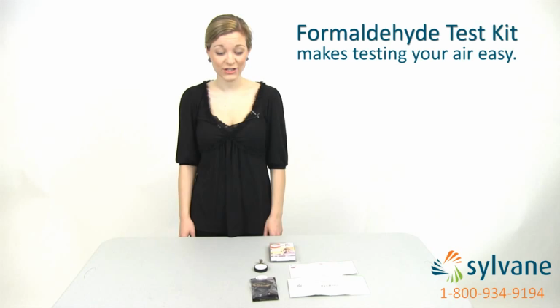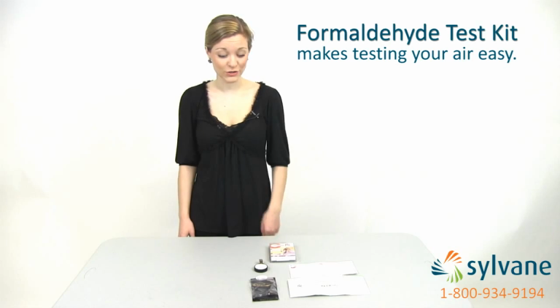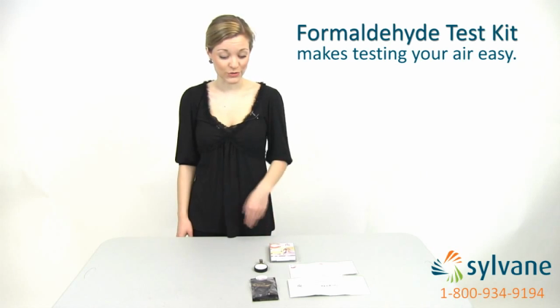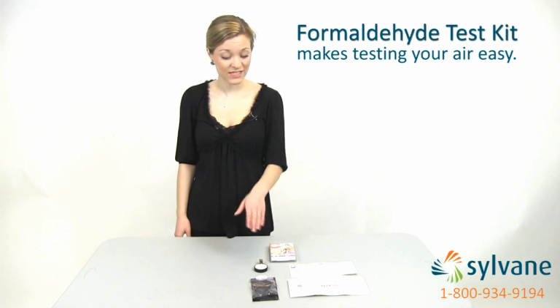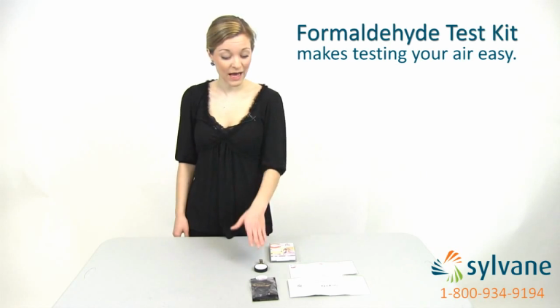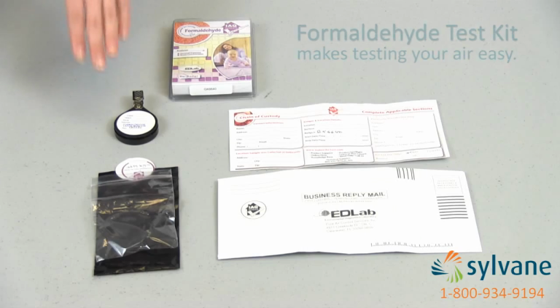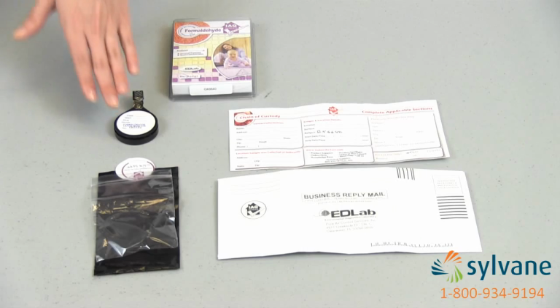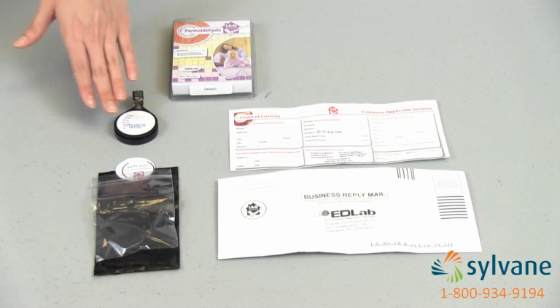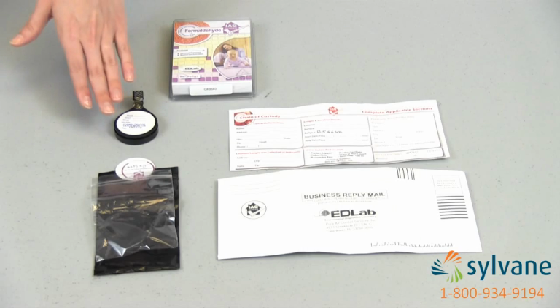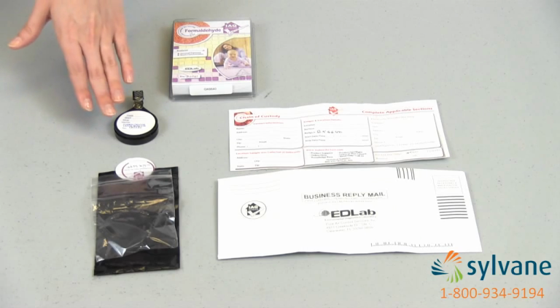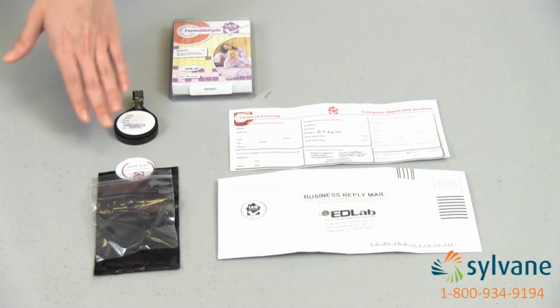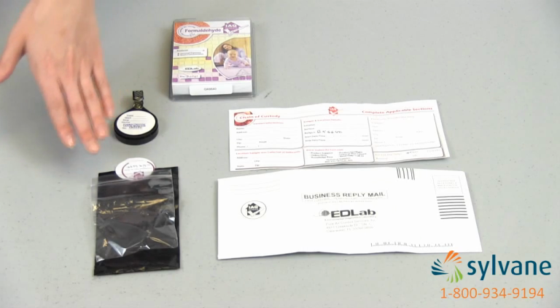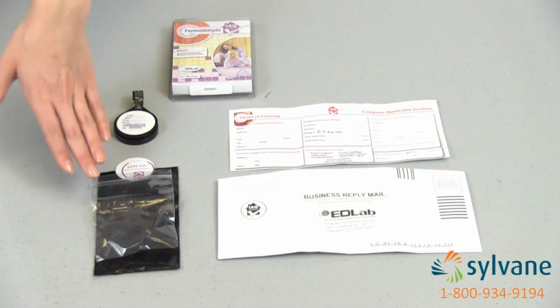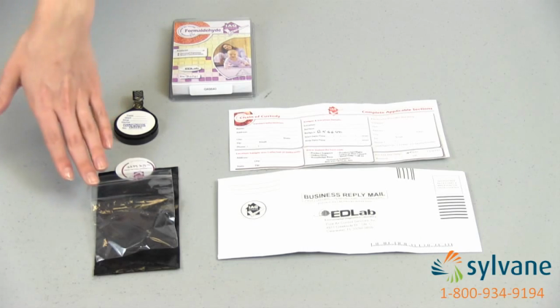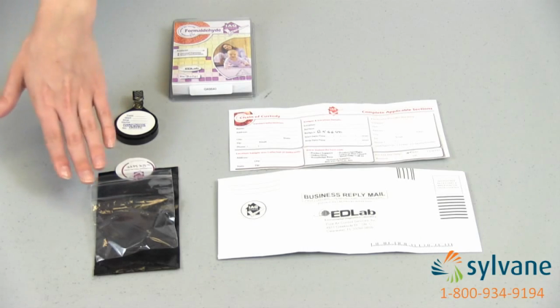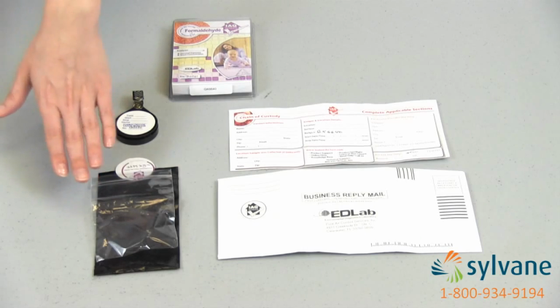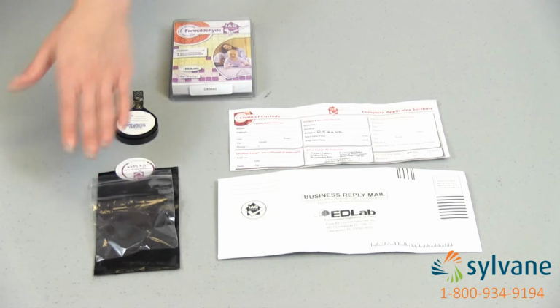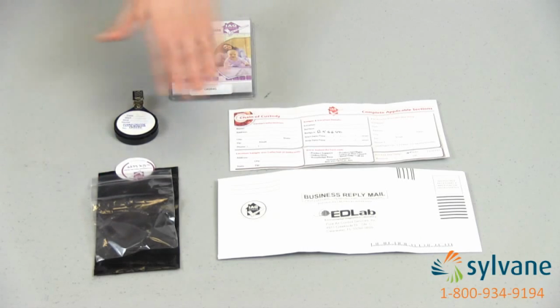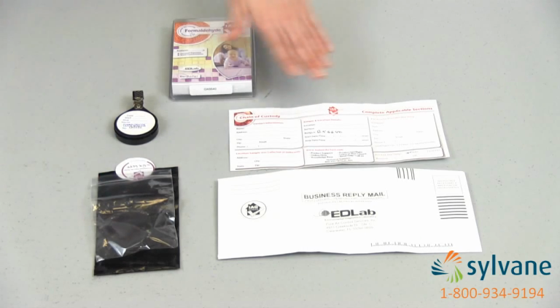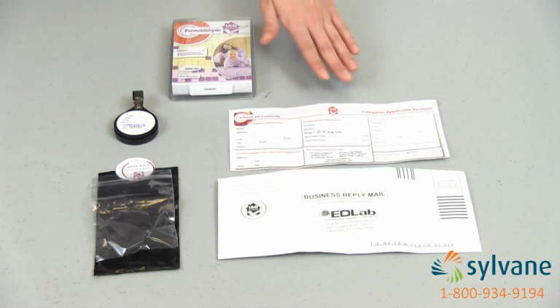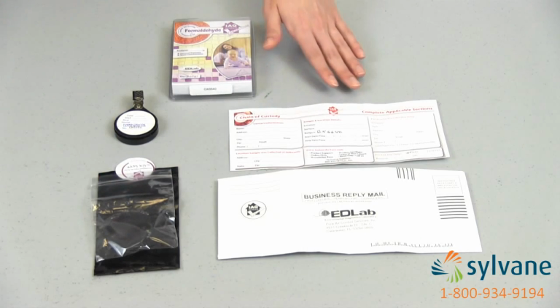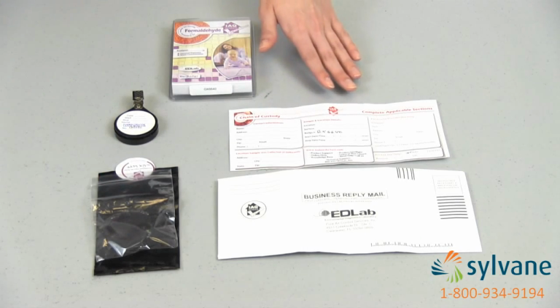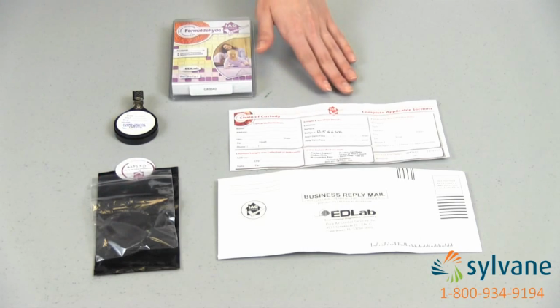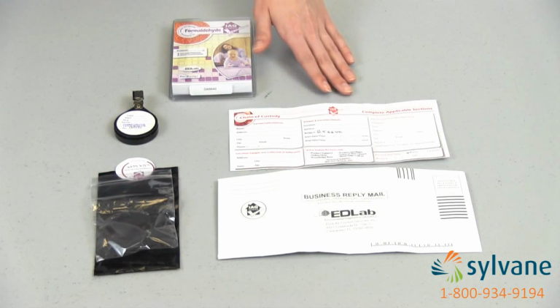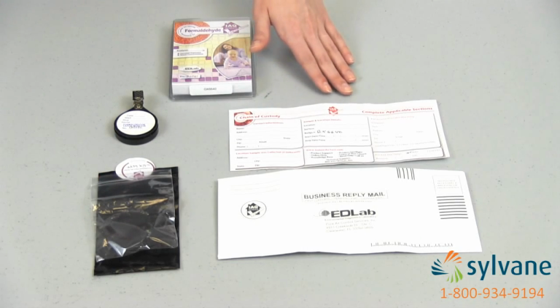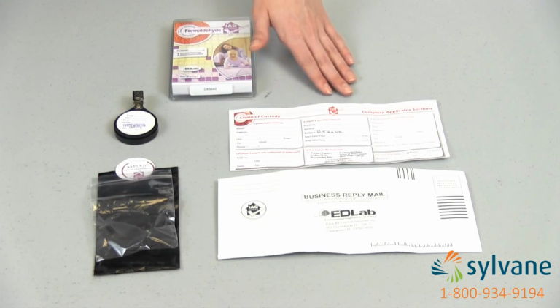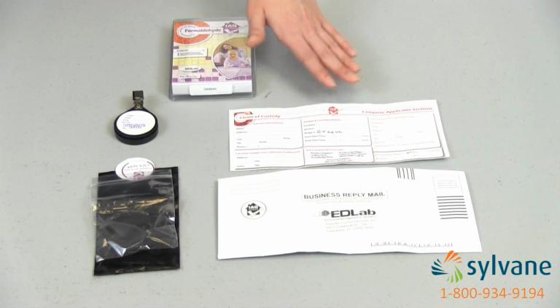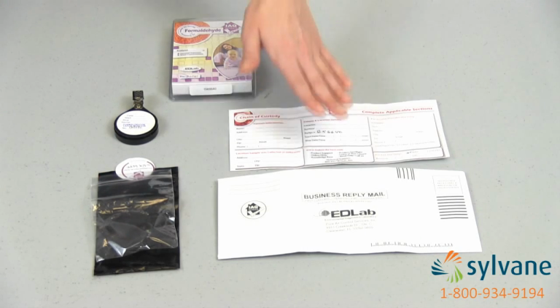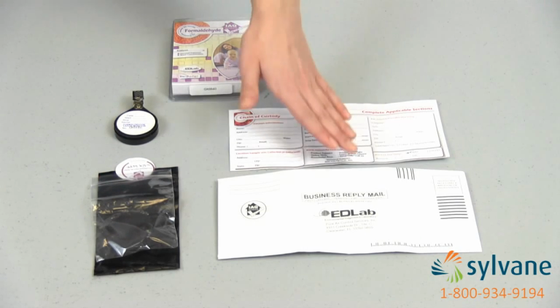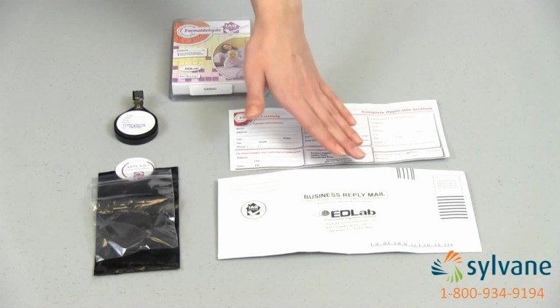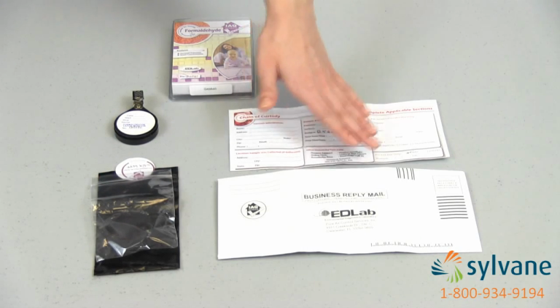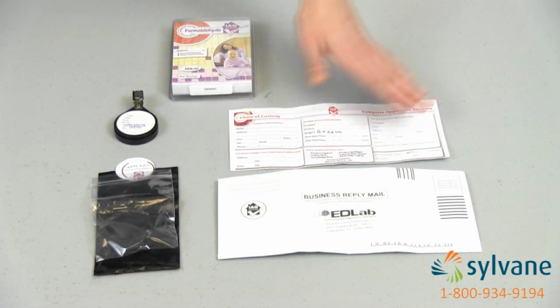Your test kit includes a bio badge, a bag, a chain of custody form, and a pre-addressed envelope.